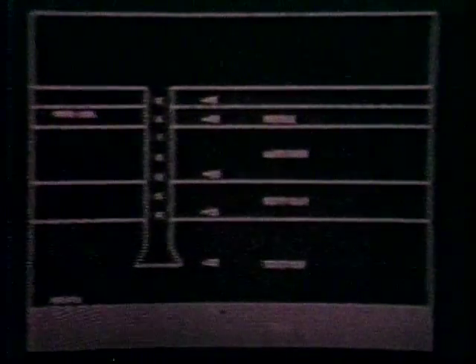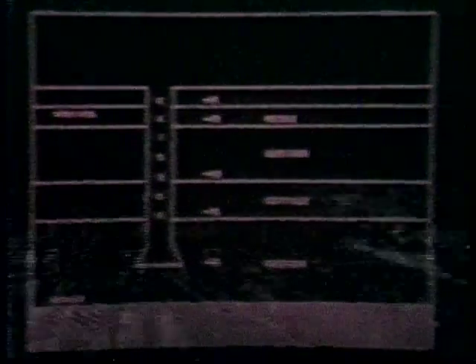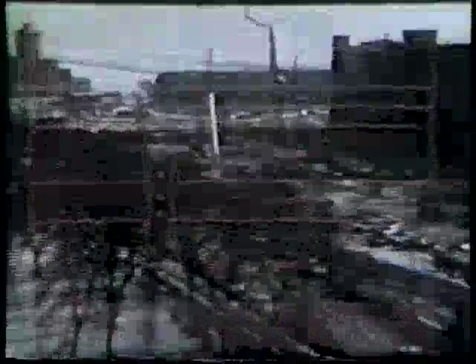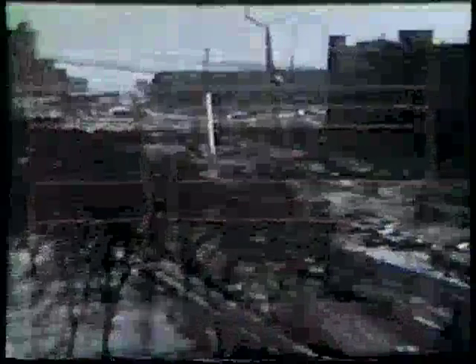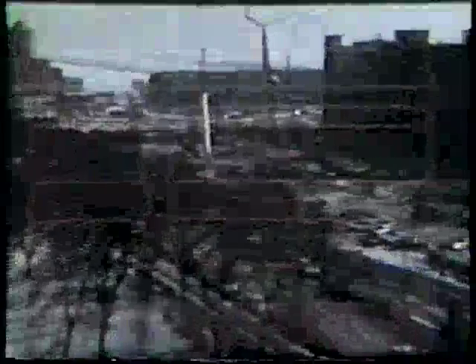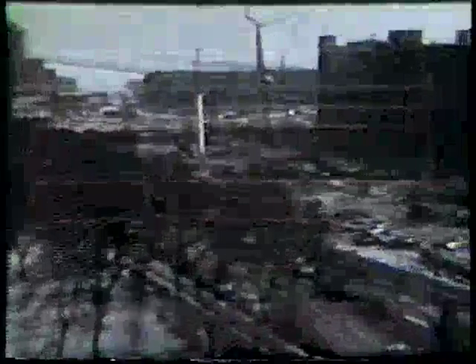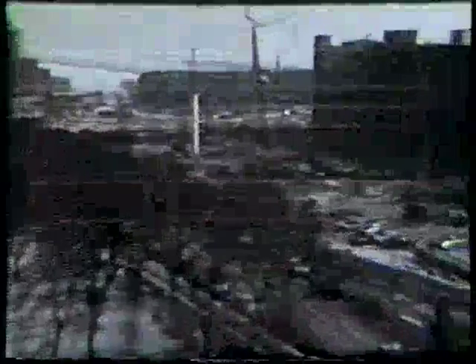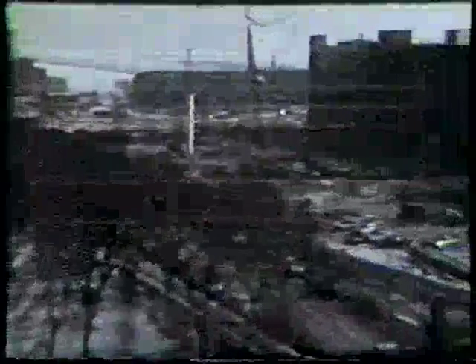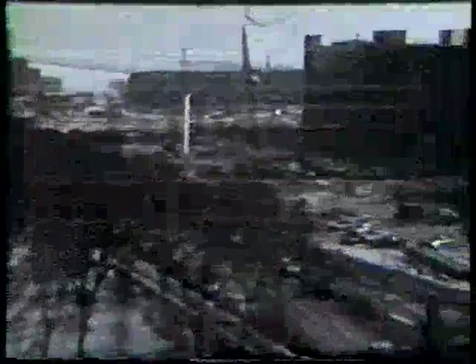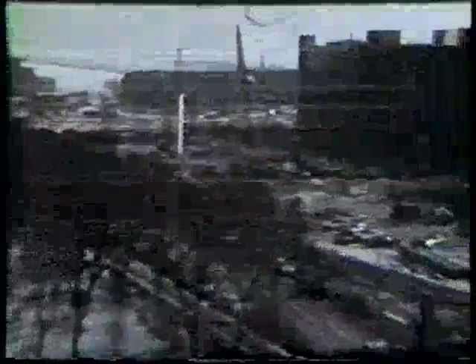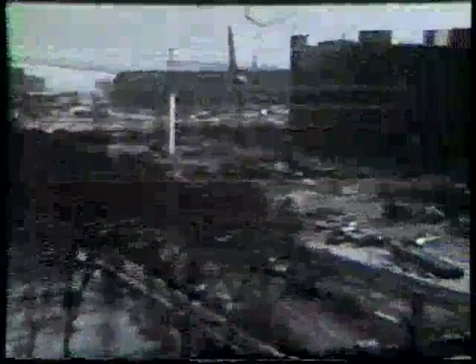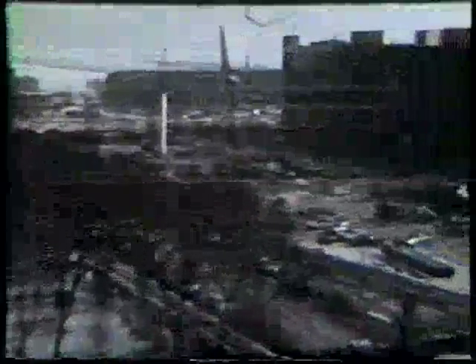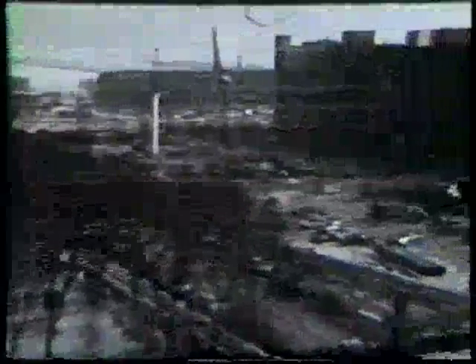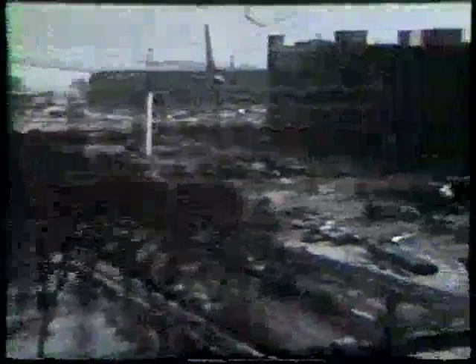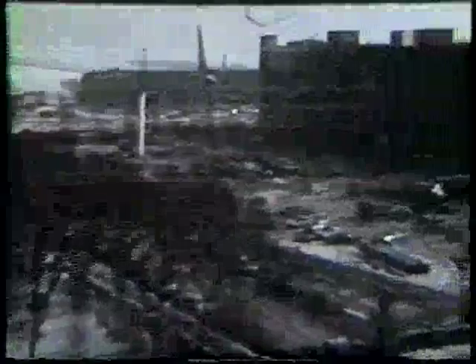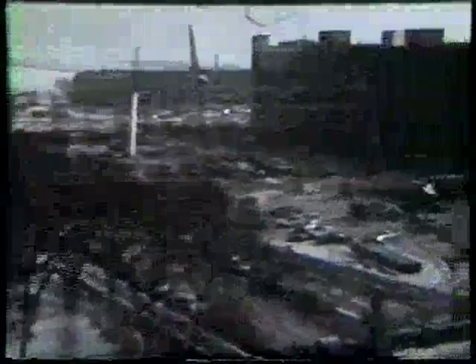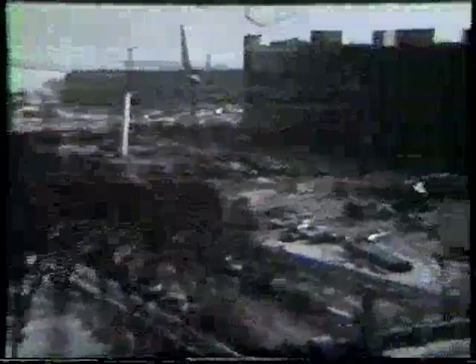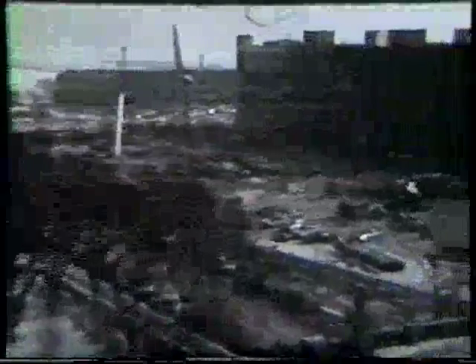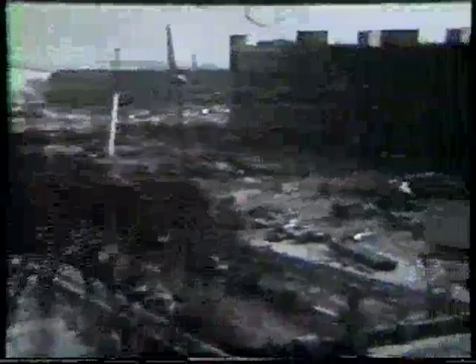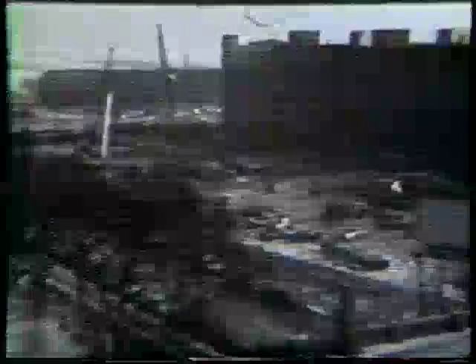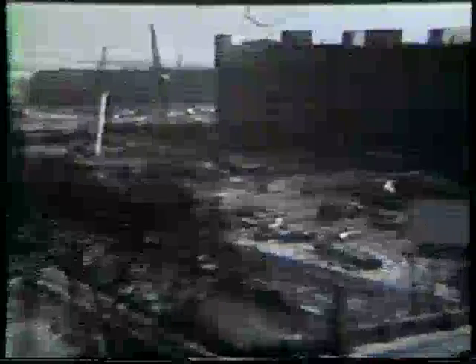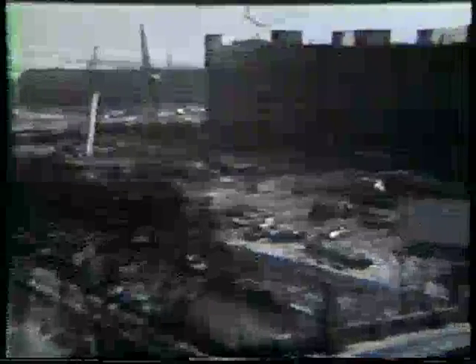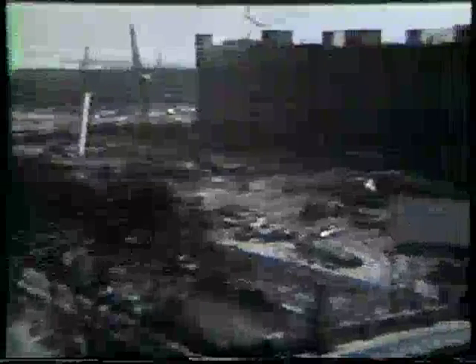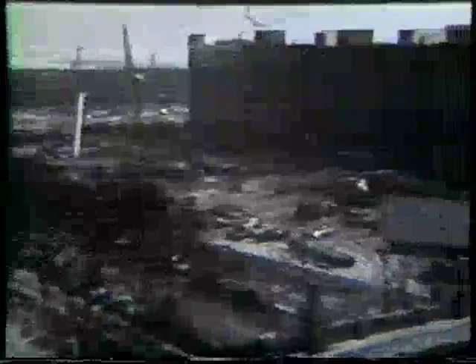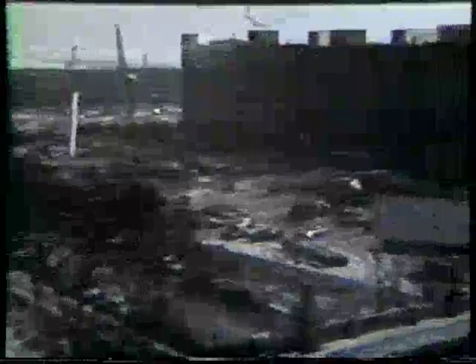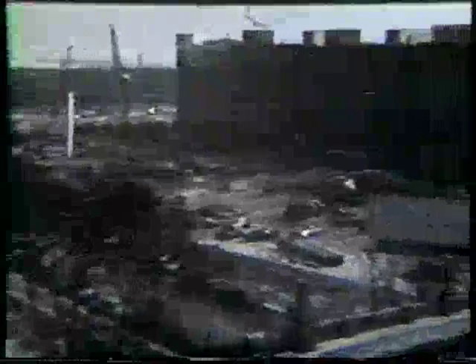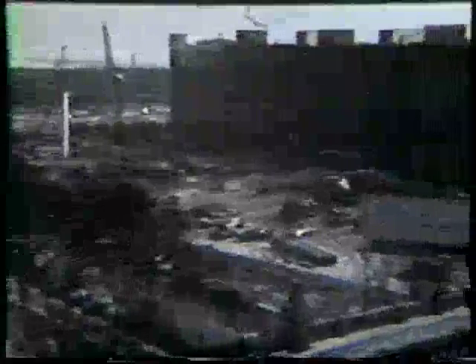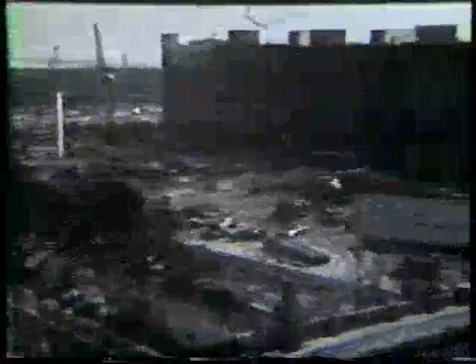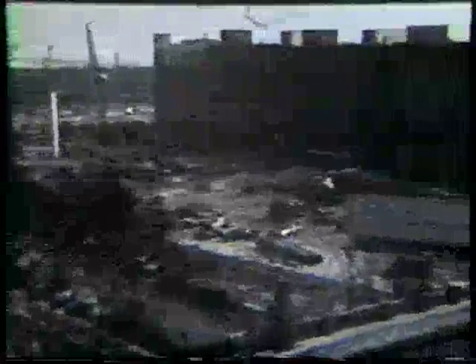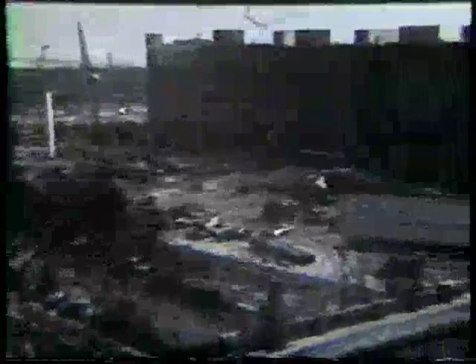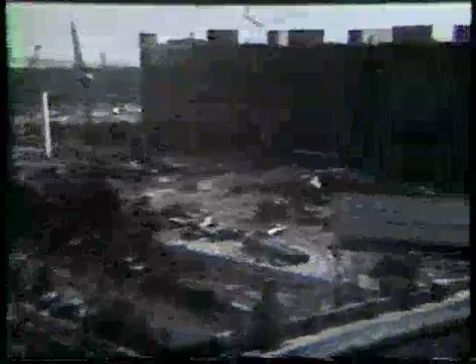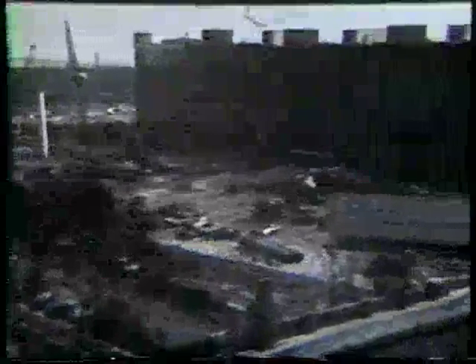Our structural engineer, Bill Schmidt, measured the settlement of the building after completion and it proved to be insignificant.